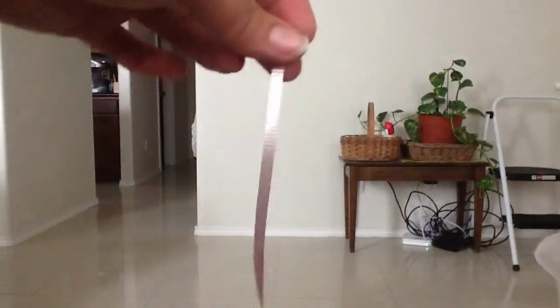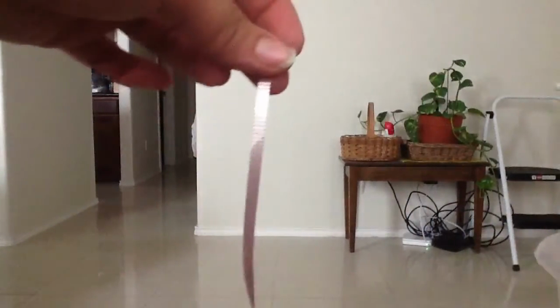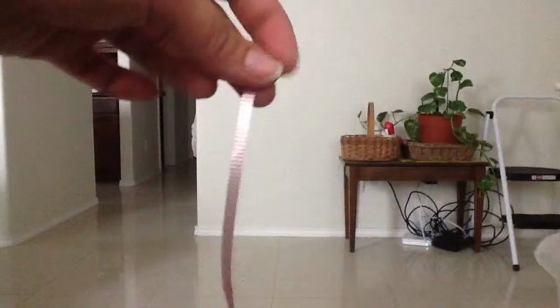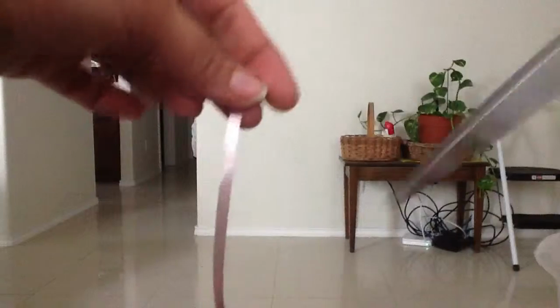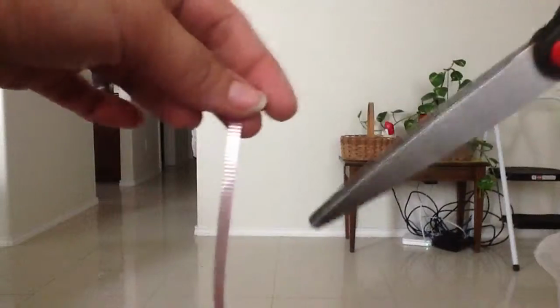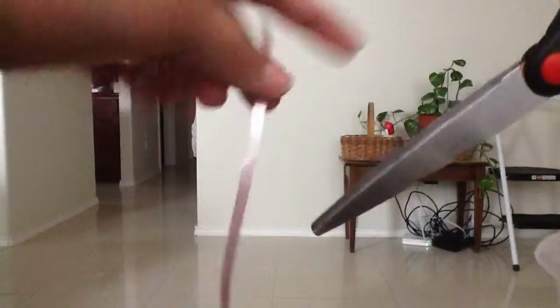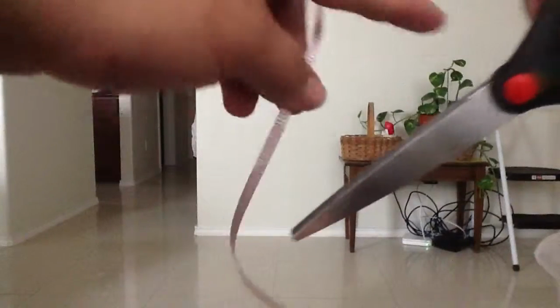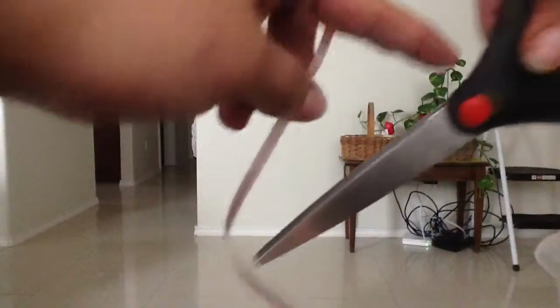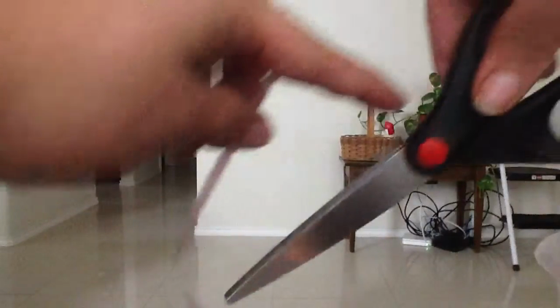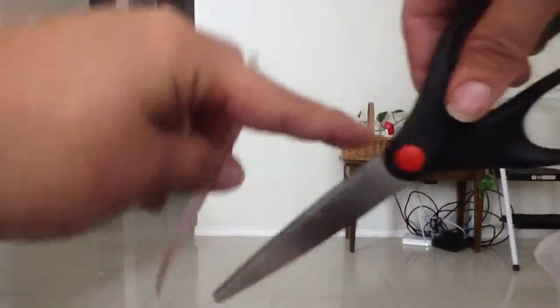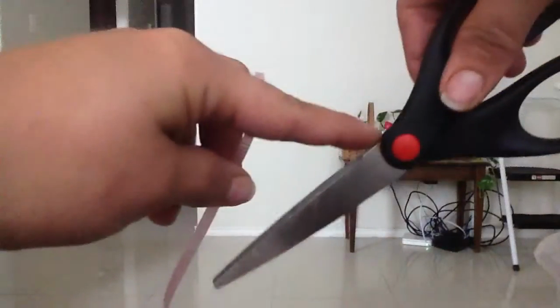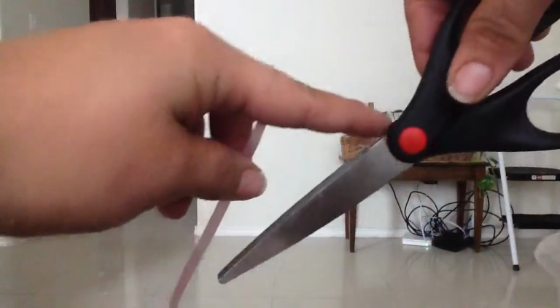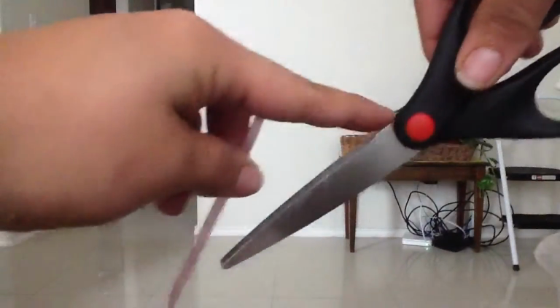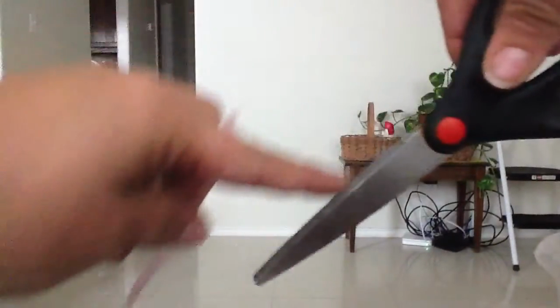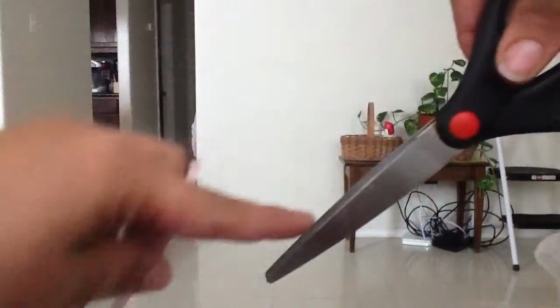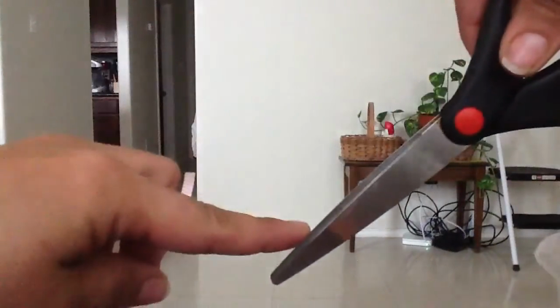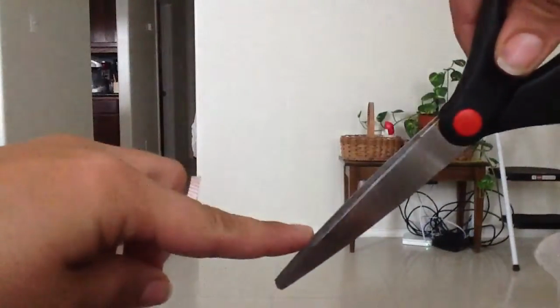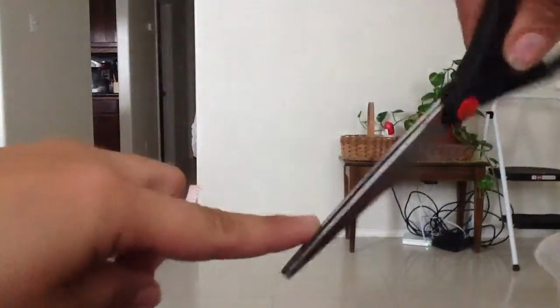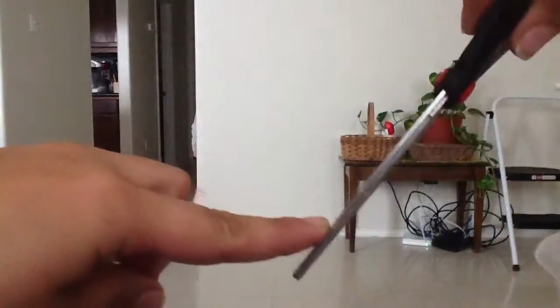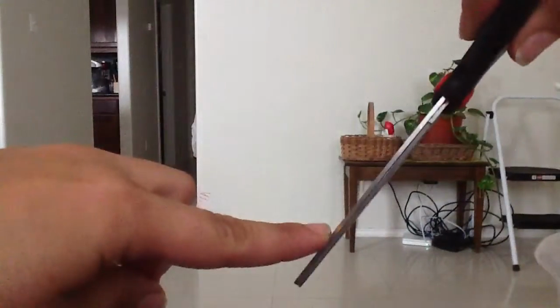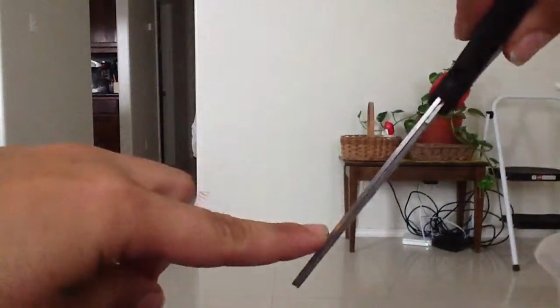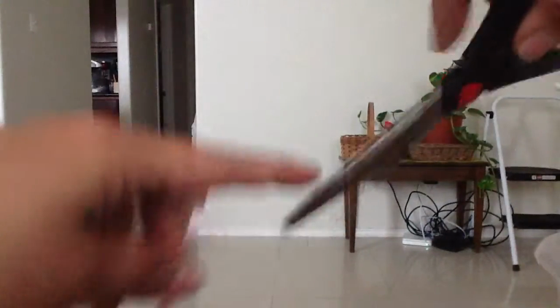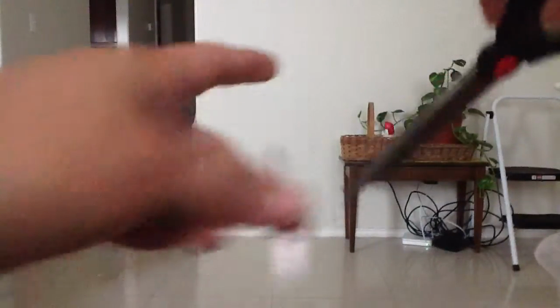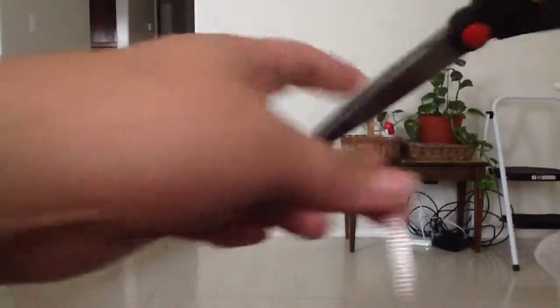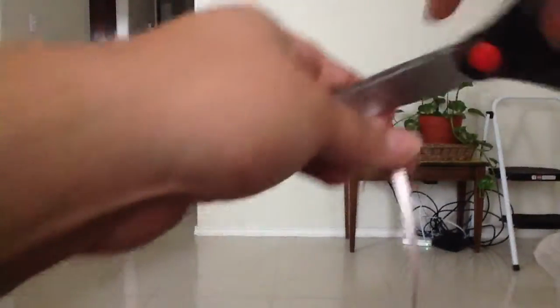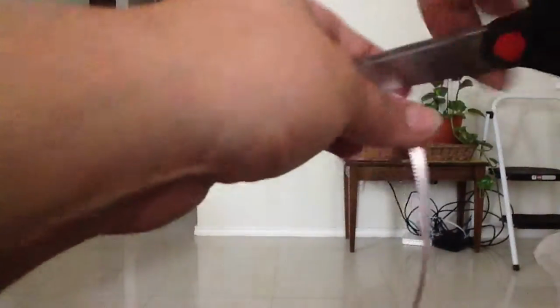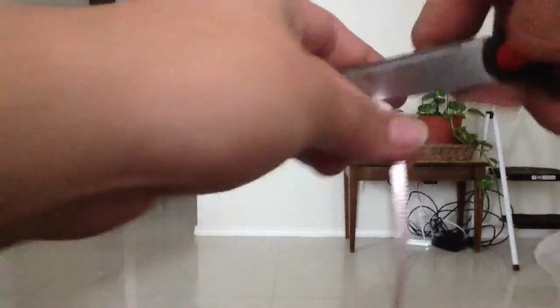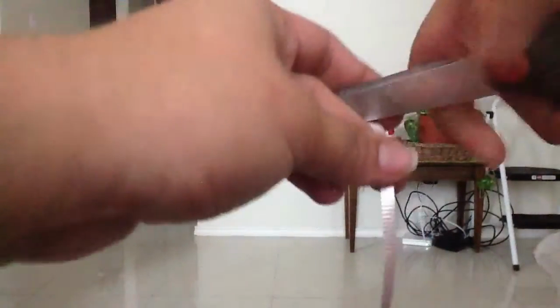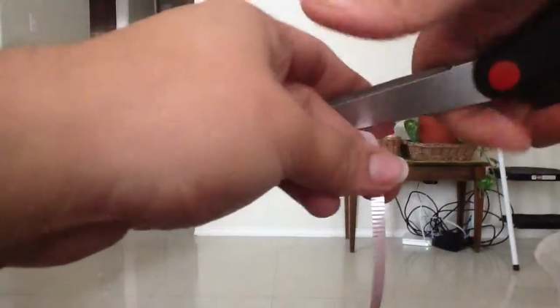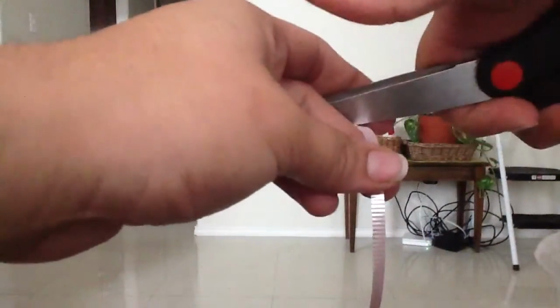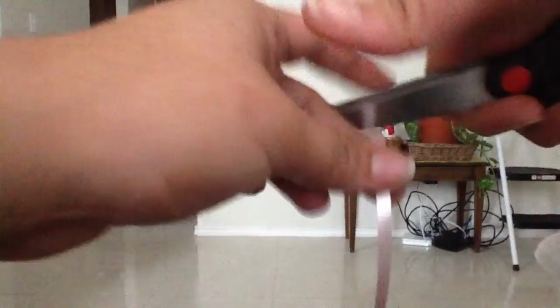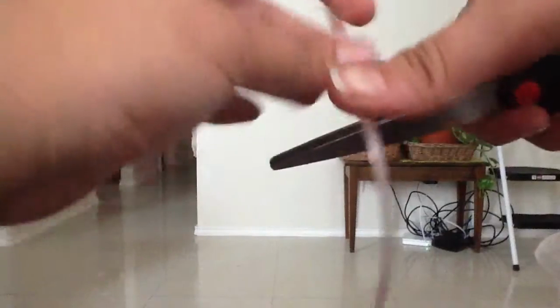For this I'm going to use the outside of my scissors right here and just a little bit of pressure with my thumb.